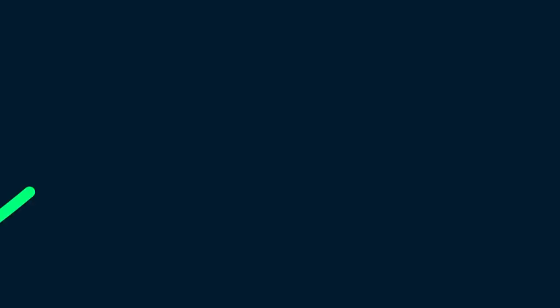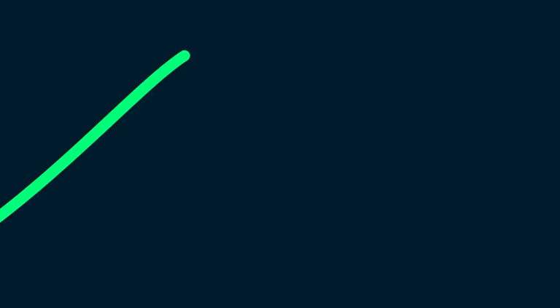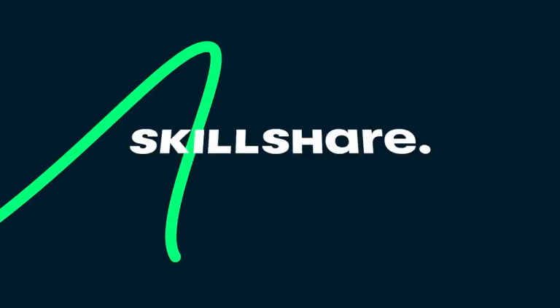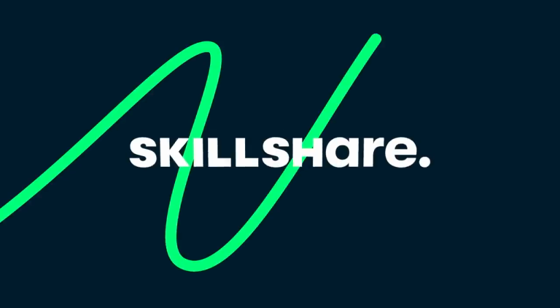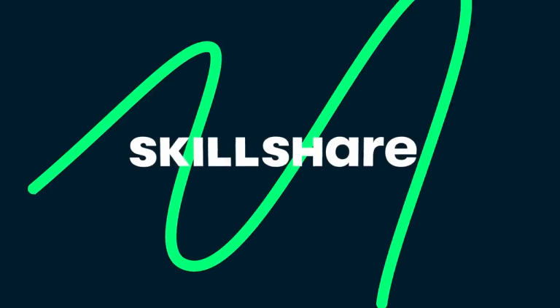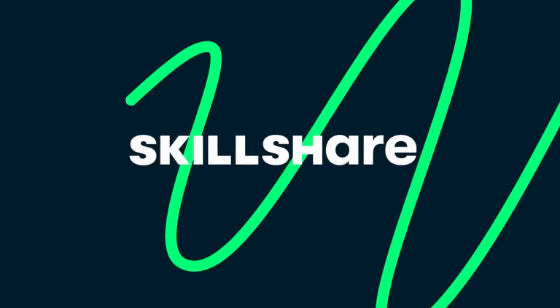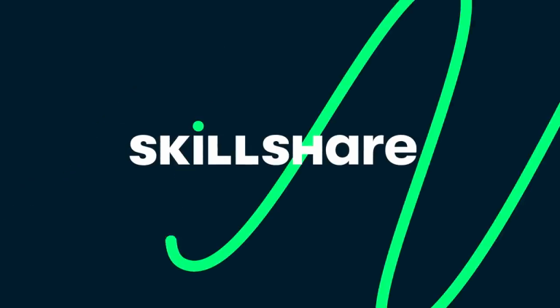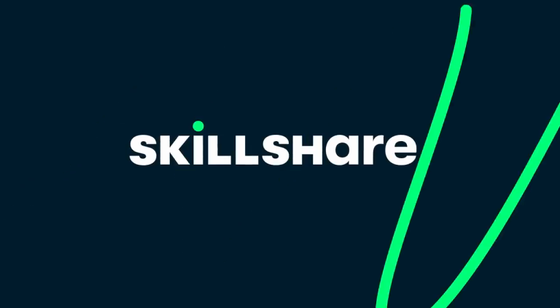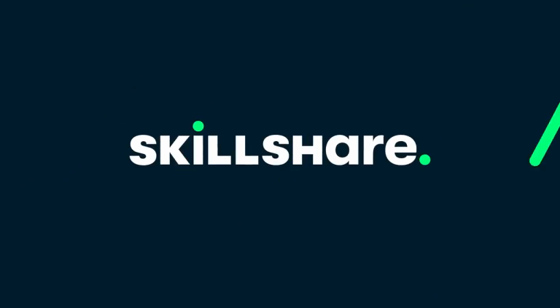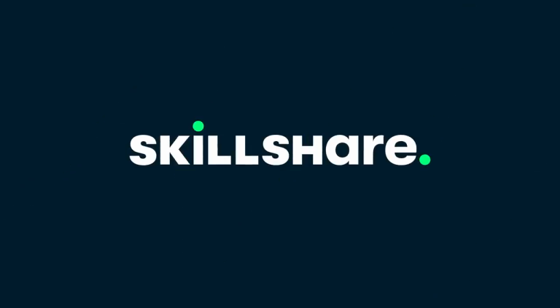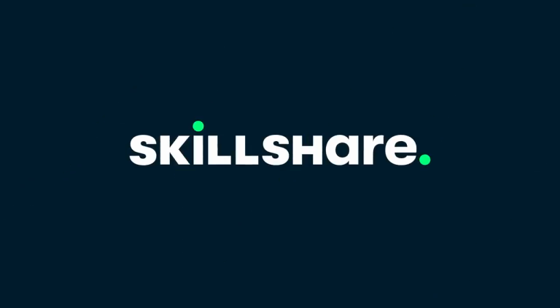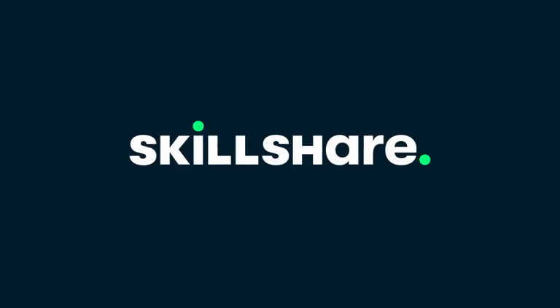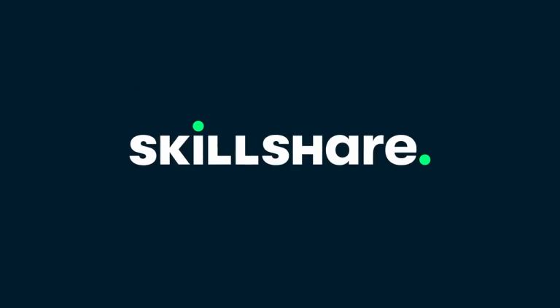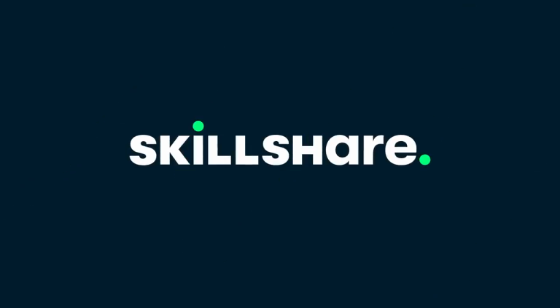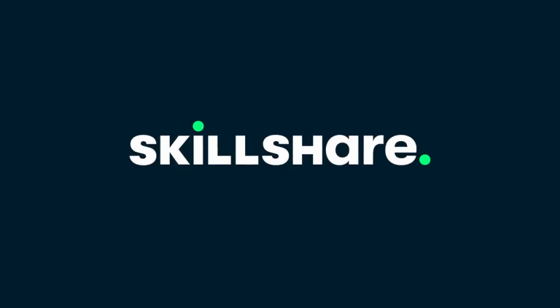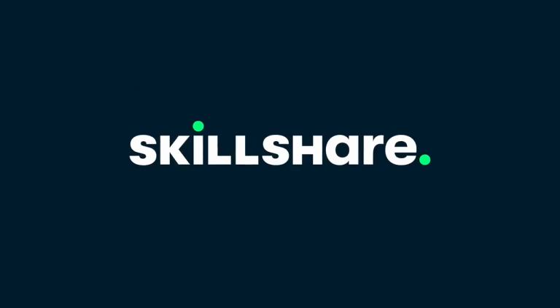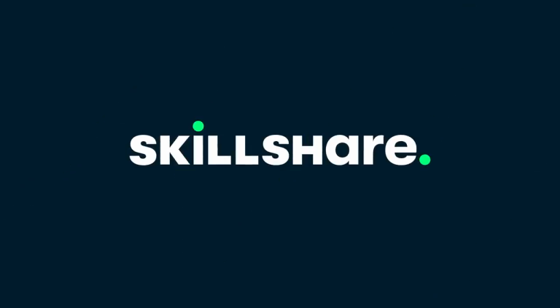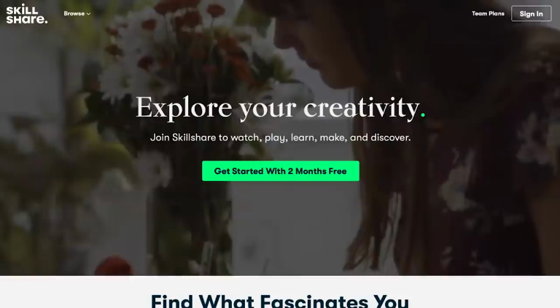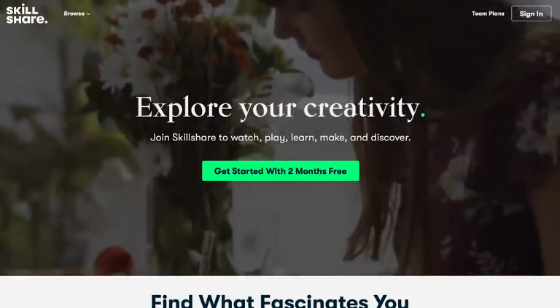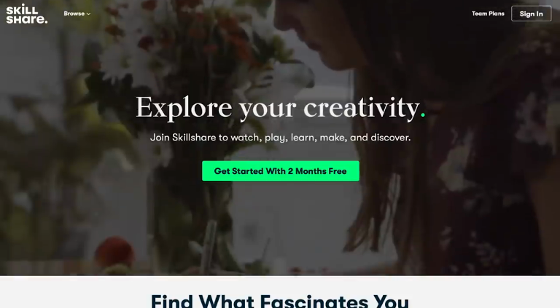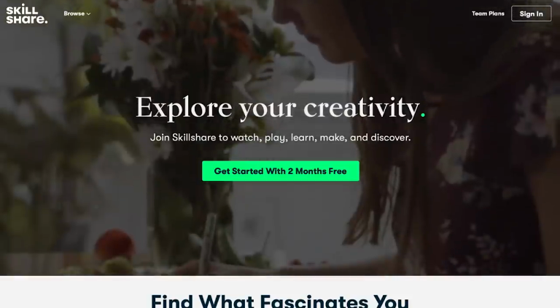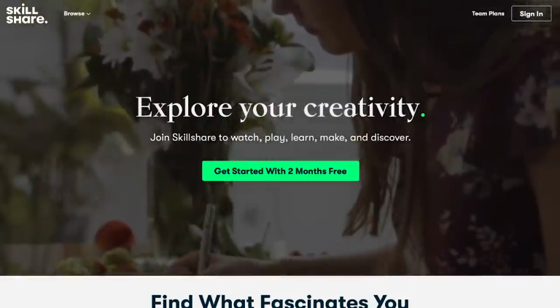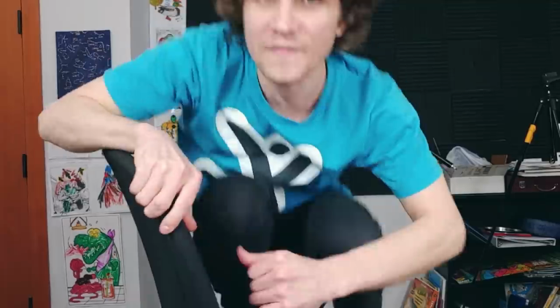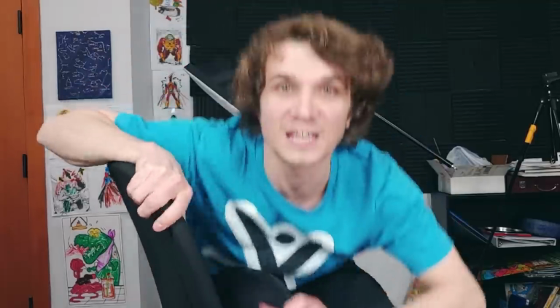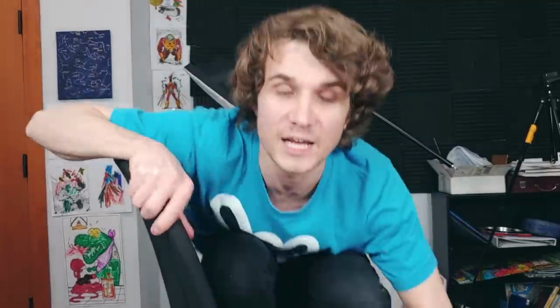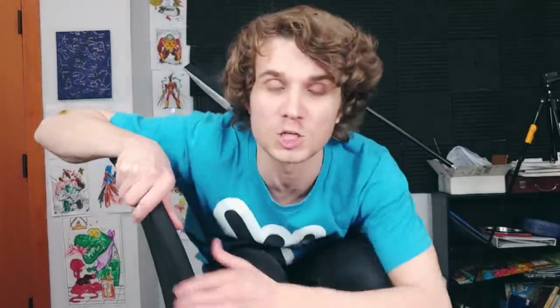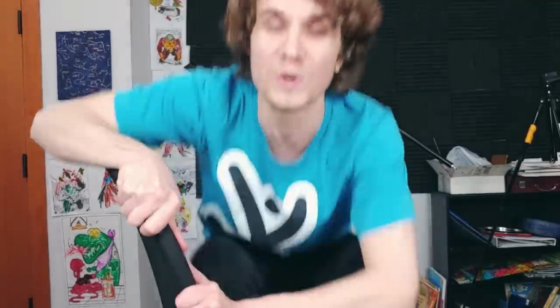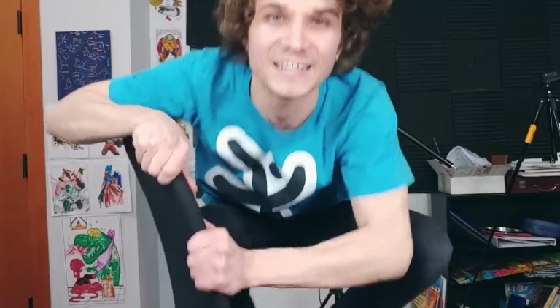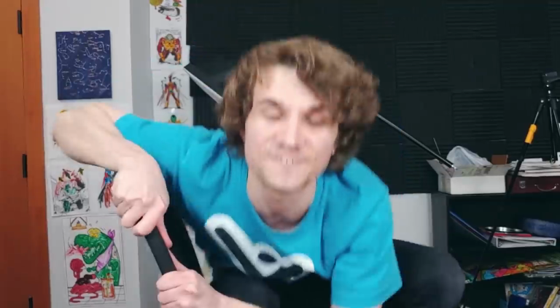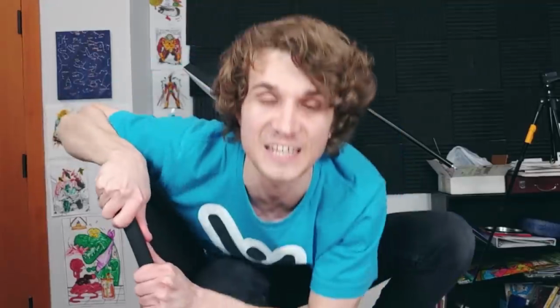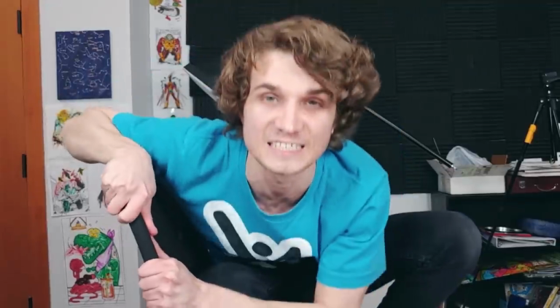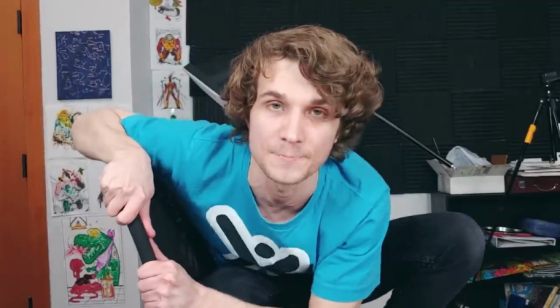This video is brought to you by Skillshare! Click the link in the description for a two-month free trial, but more on that later because we need to fix something!